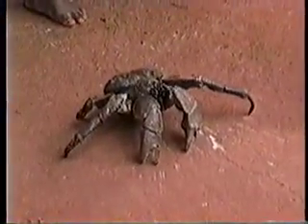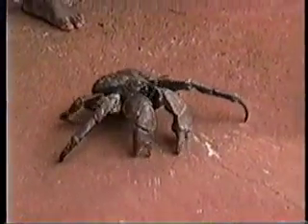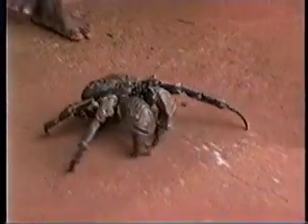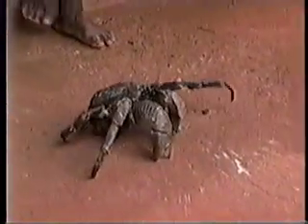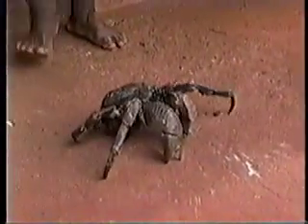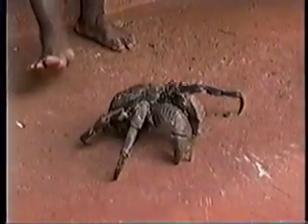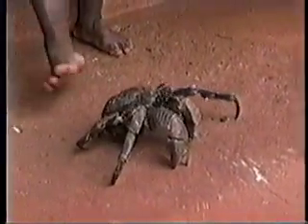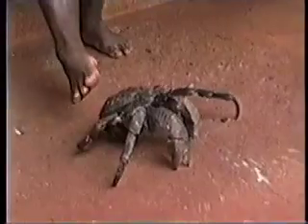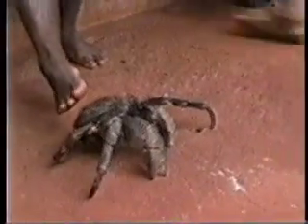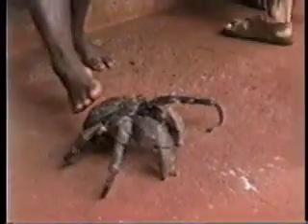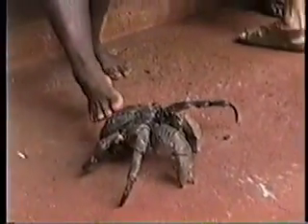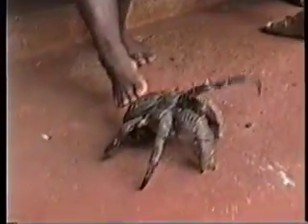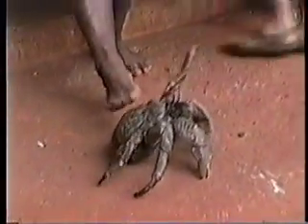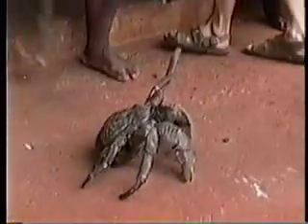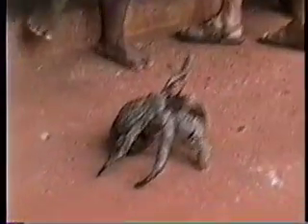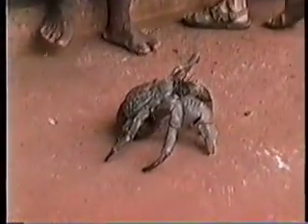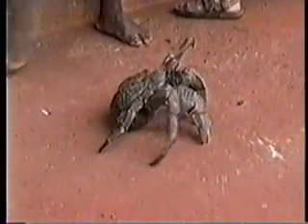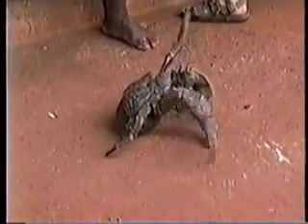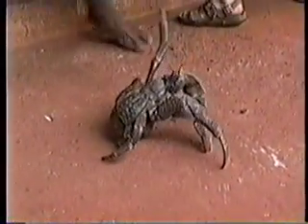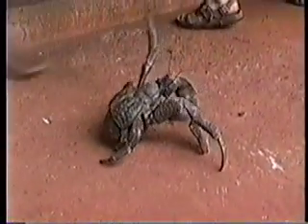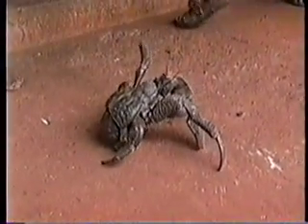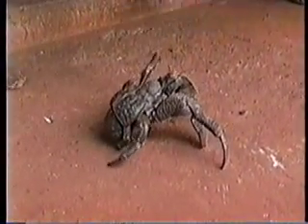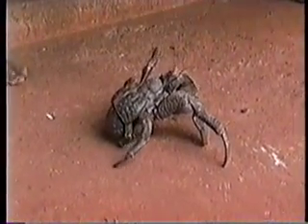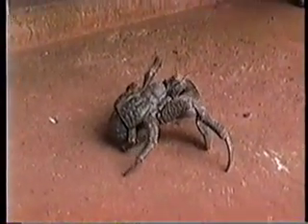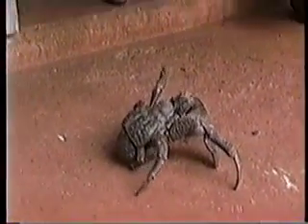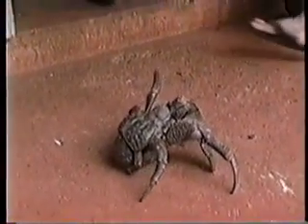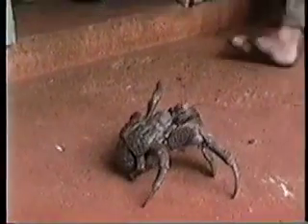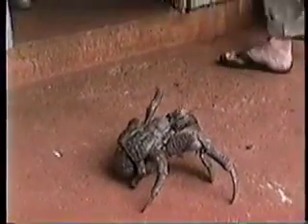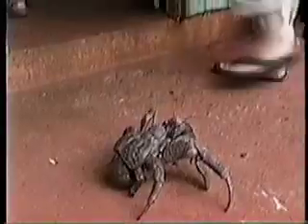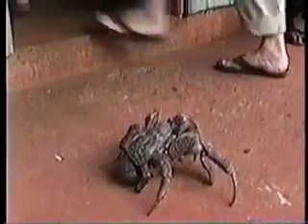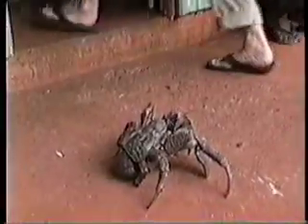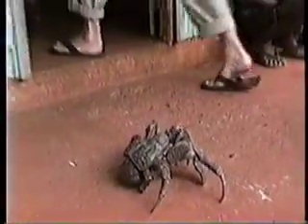Oh, they walk backwards. Let's get a picture of him.